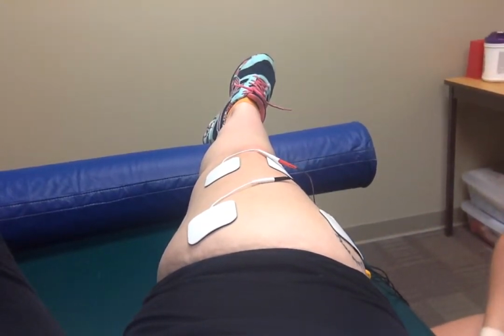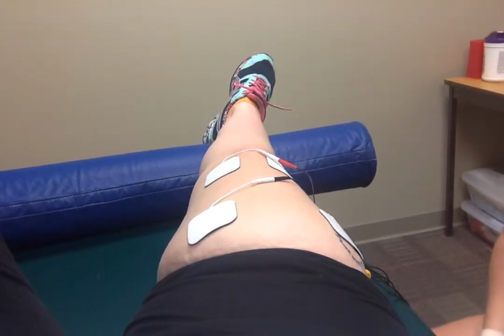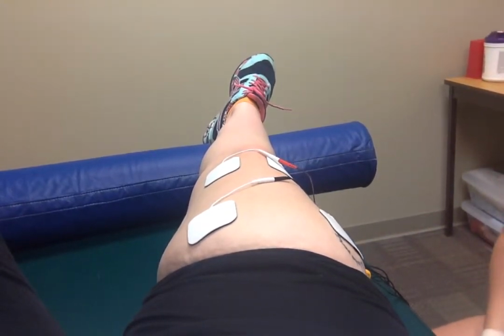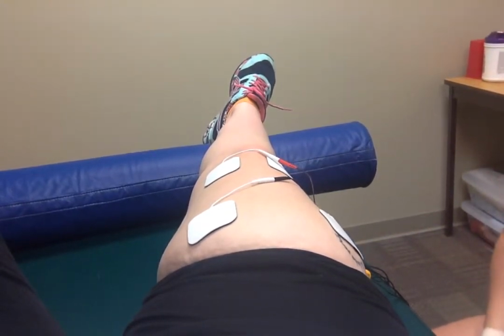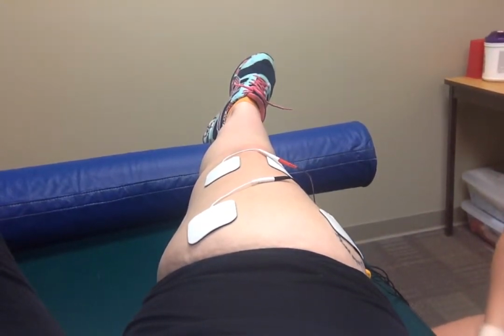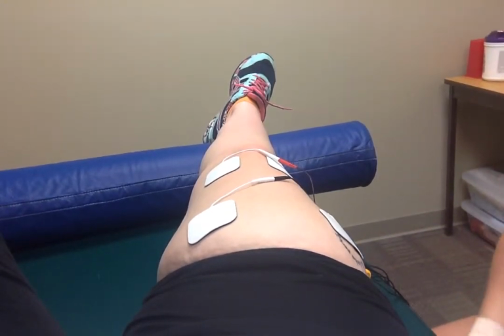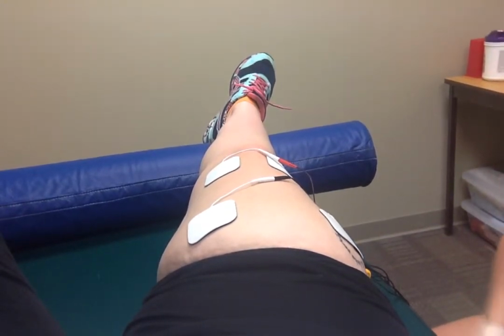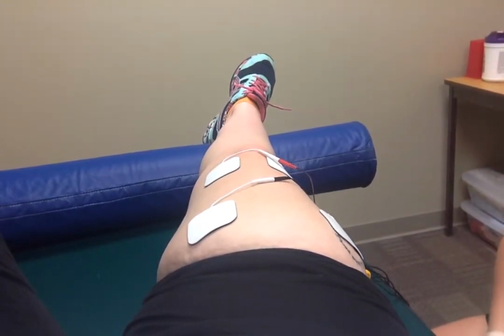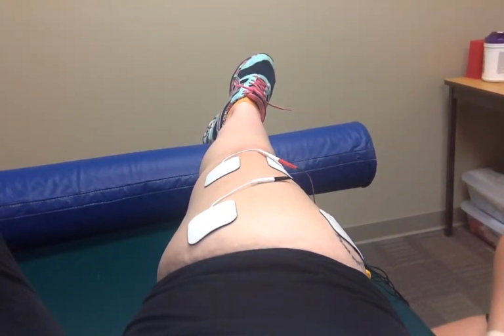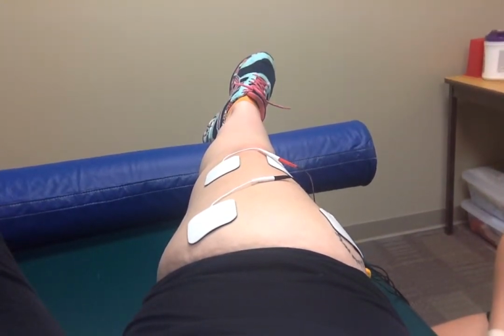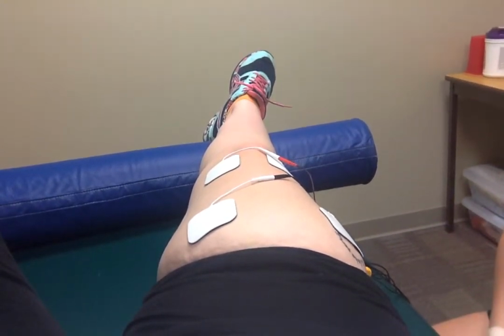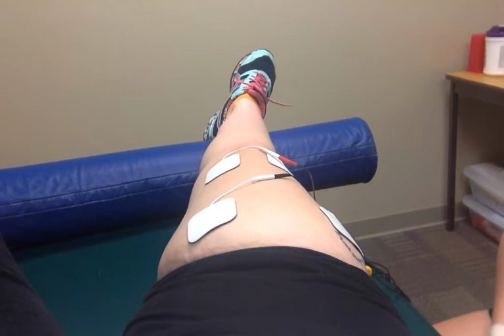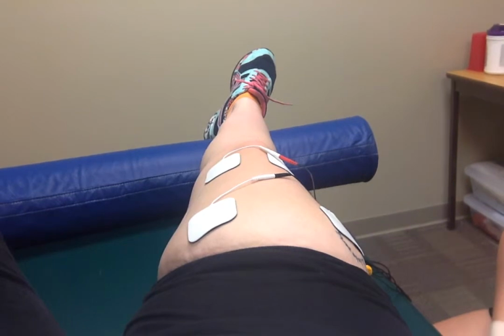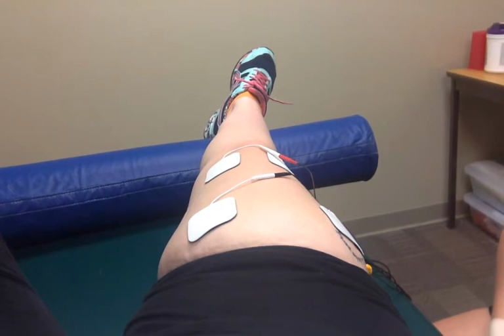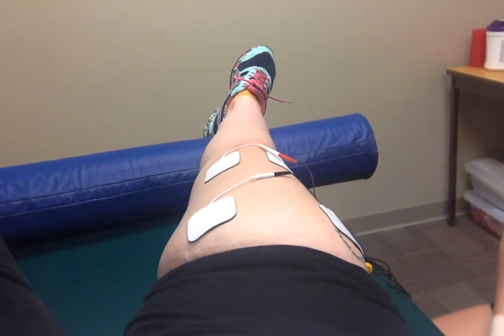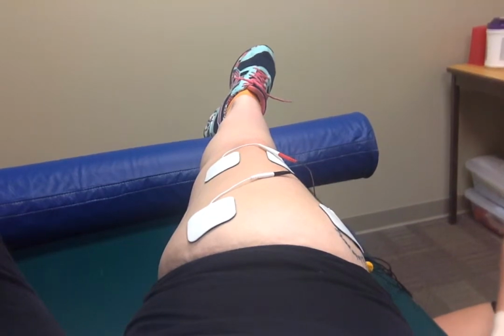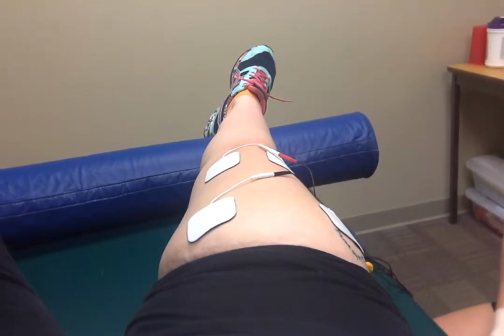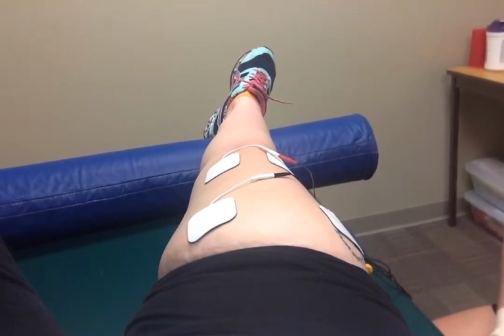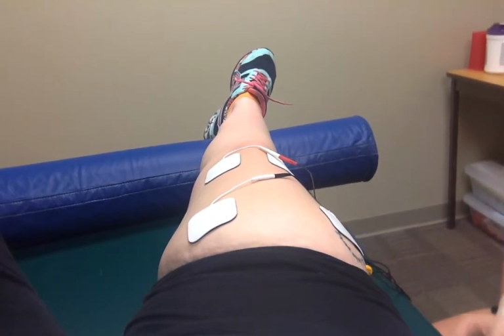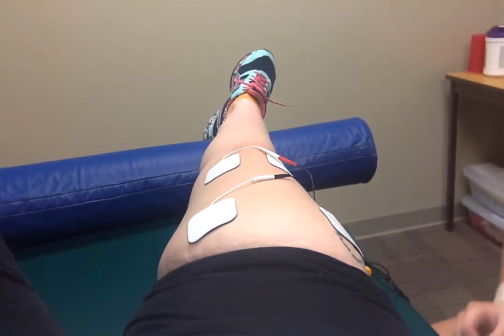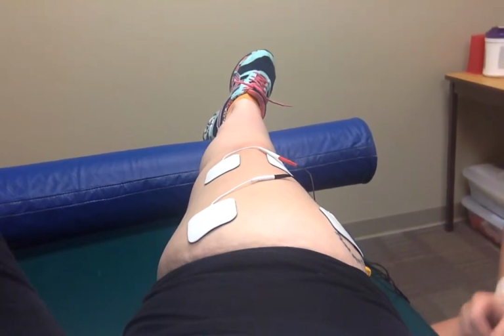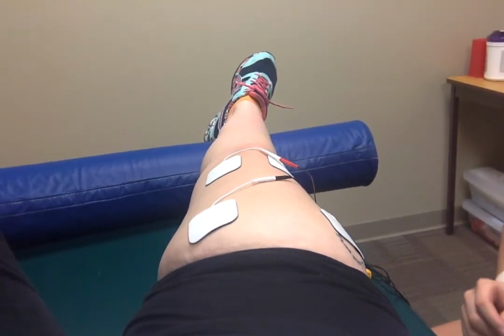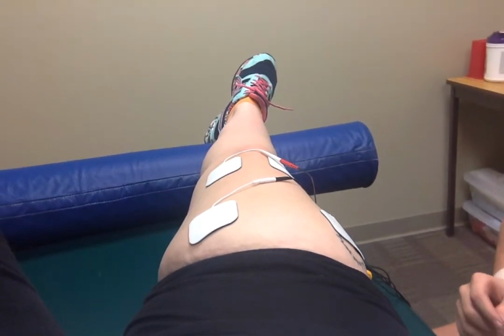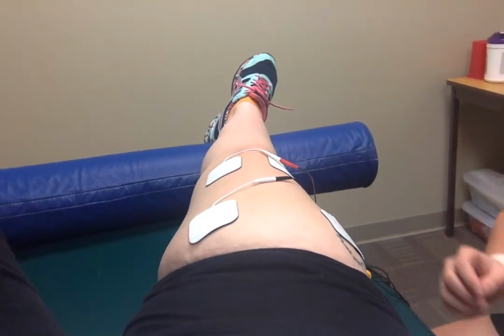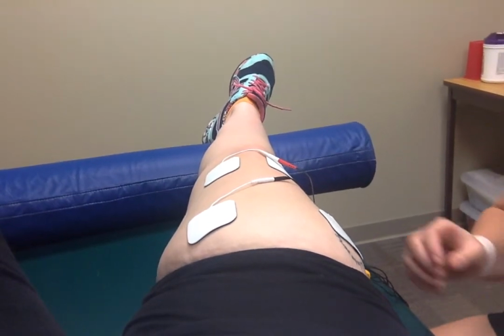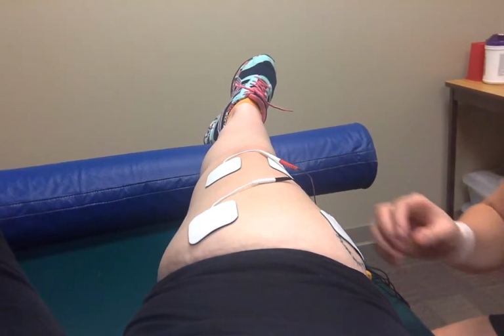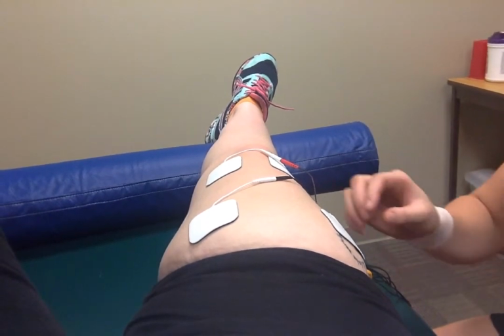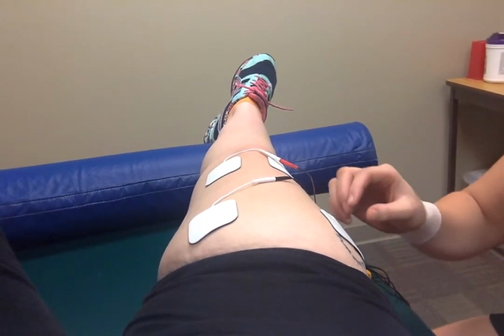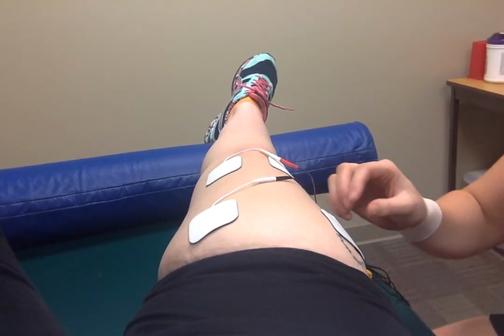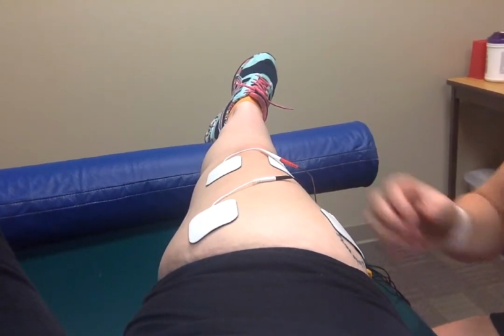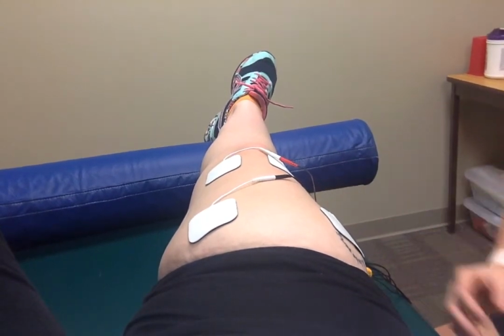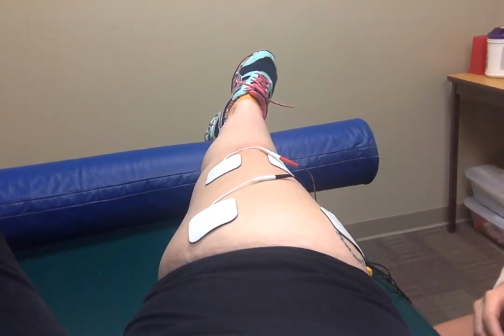This is definitely something we'd use — both in the pre-op phase before surgery, and we could also use it pretty much immediately when they come in for post-op as well.